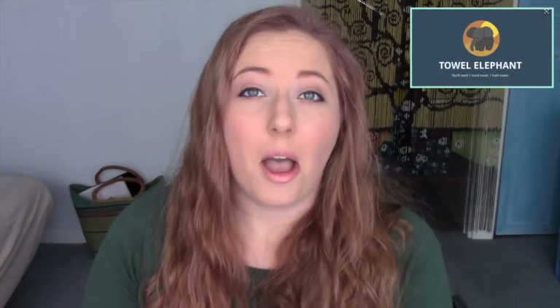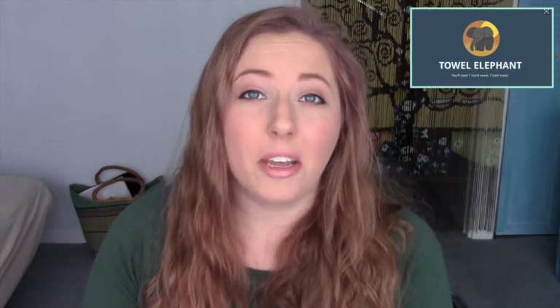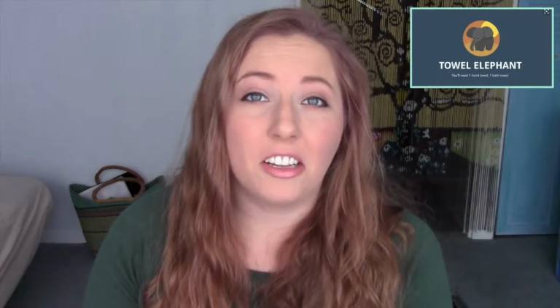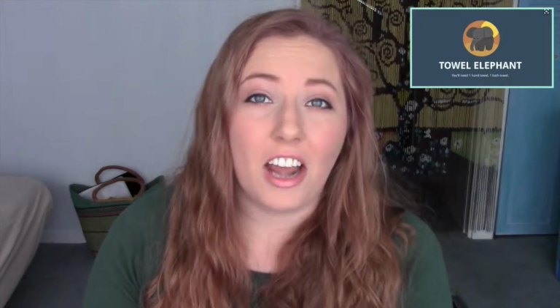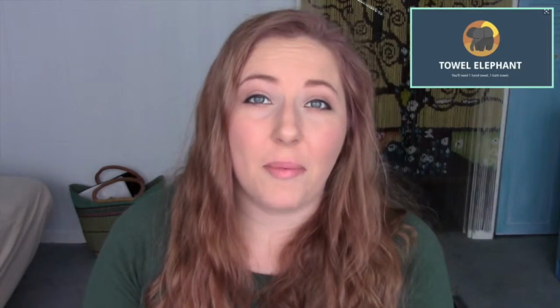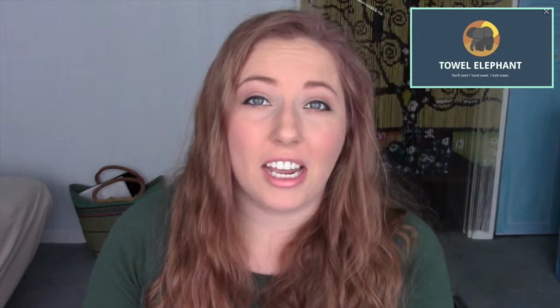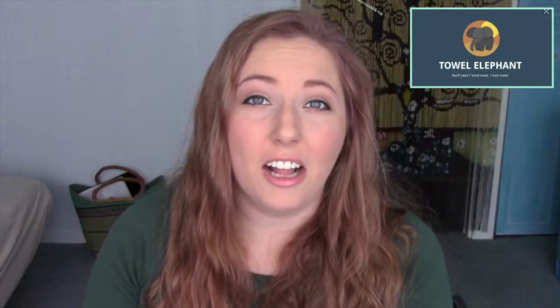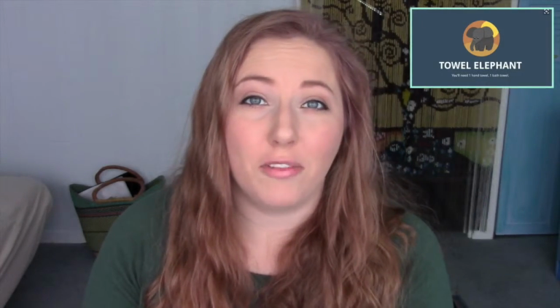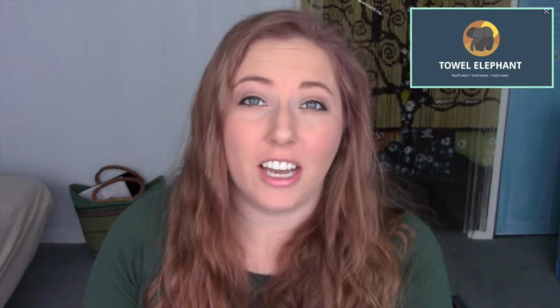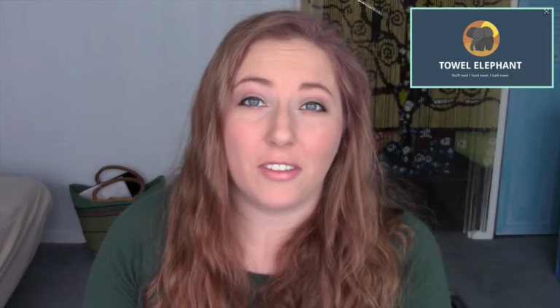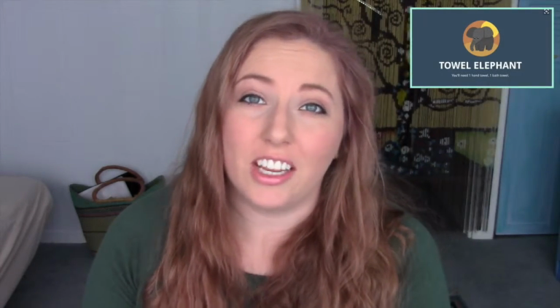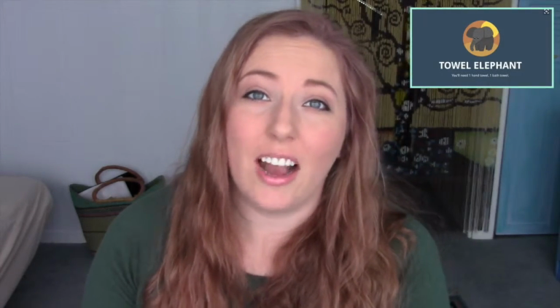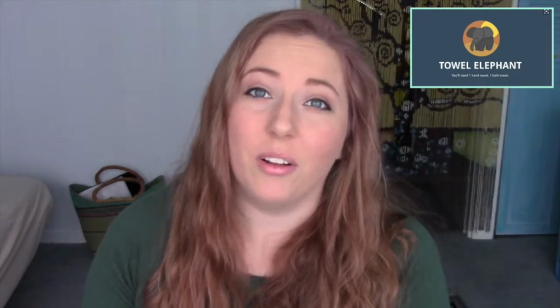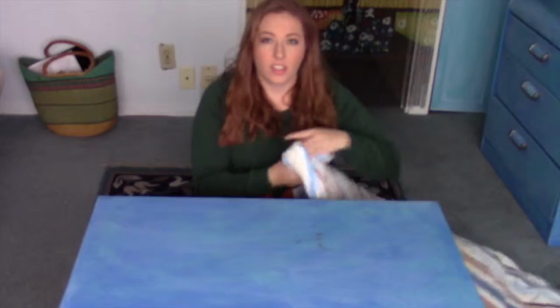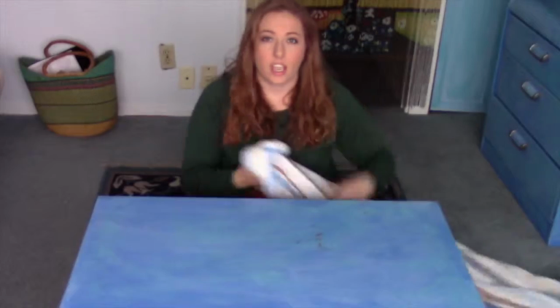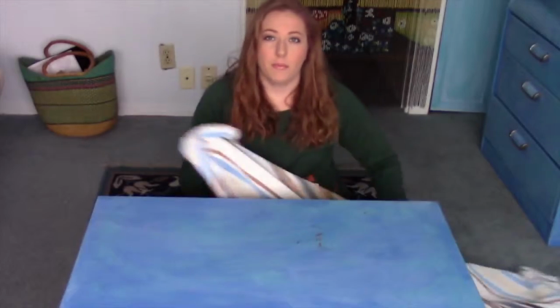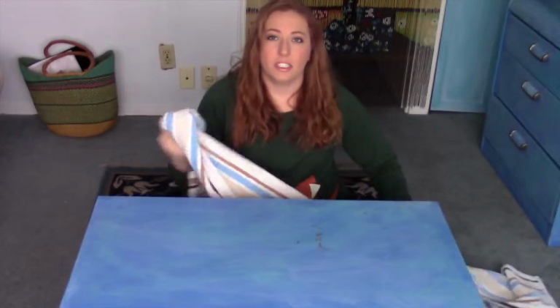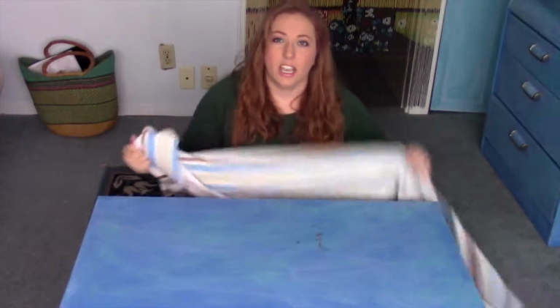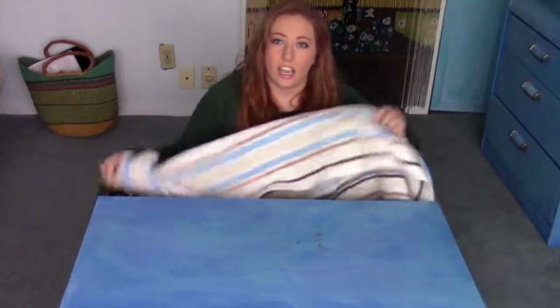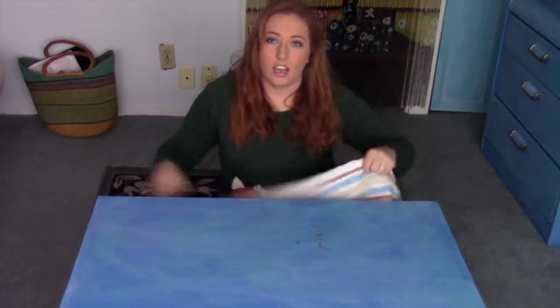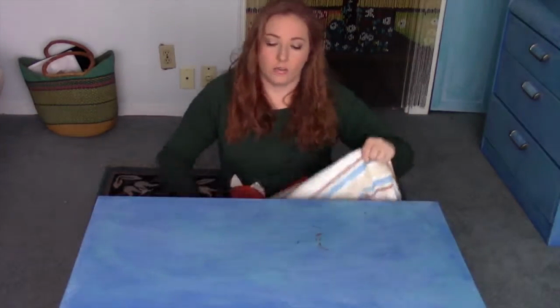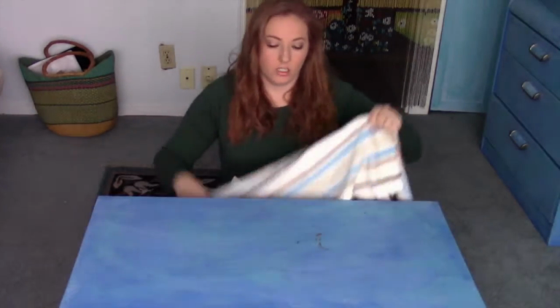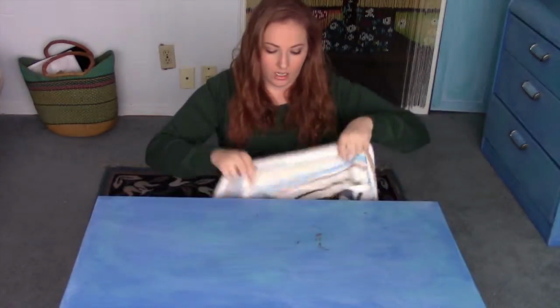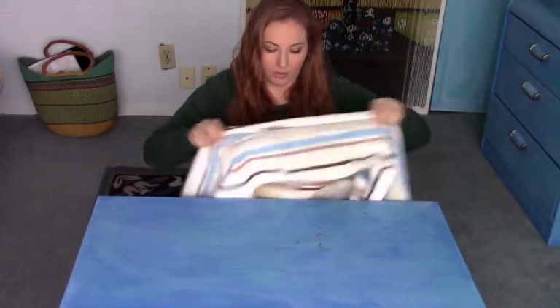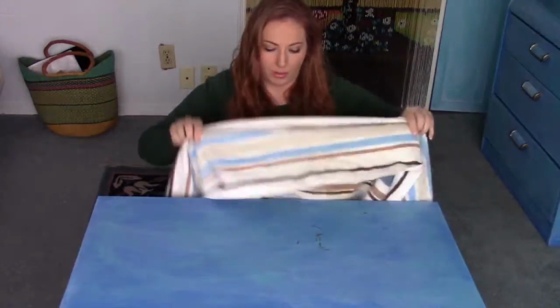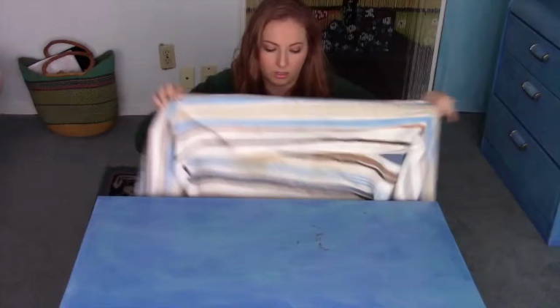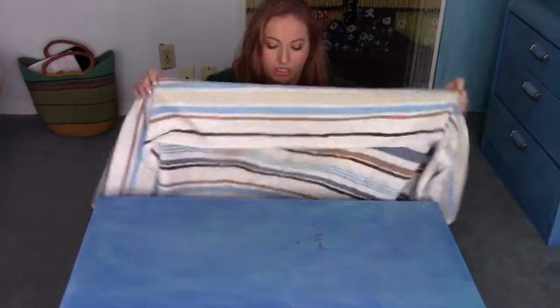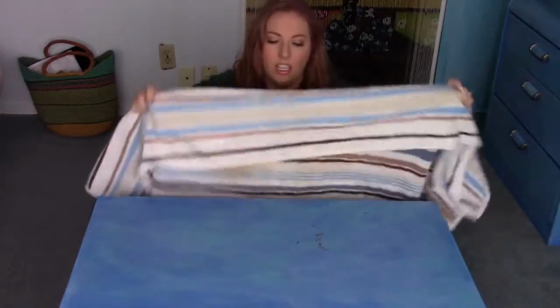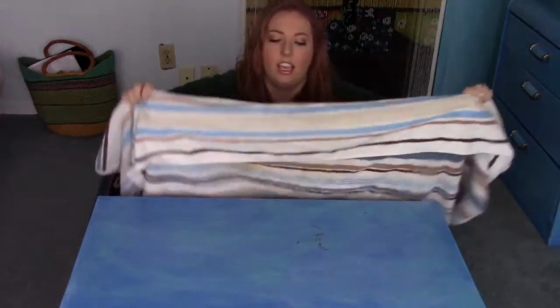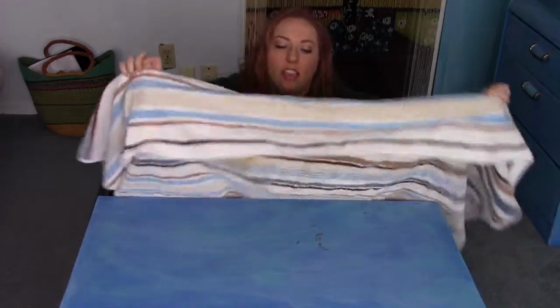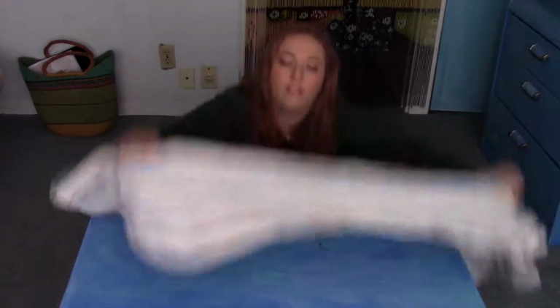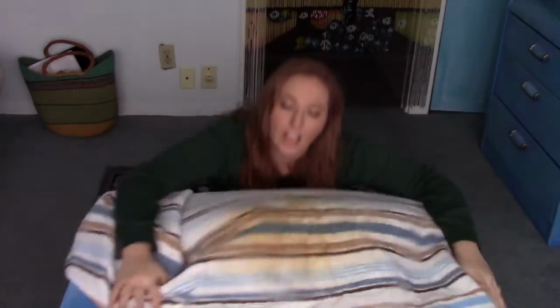I'm gonna learn how to make an elephant out of a towel. Got my towel. I'm supposed to lay it flat.